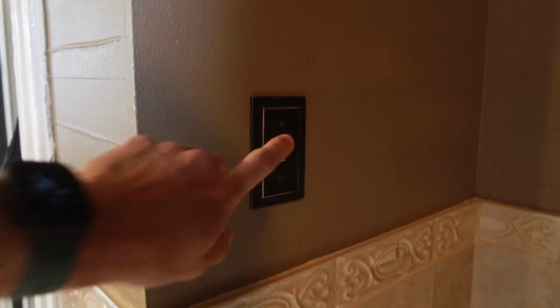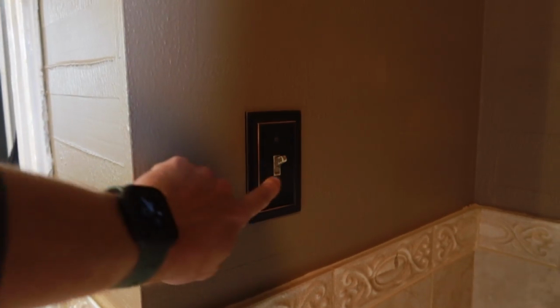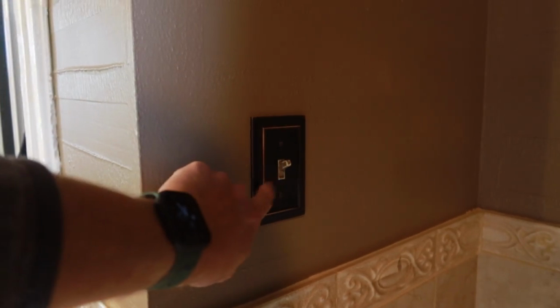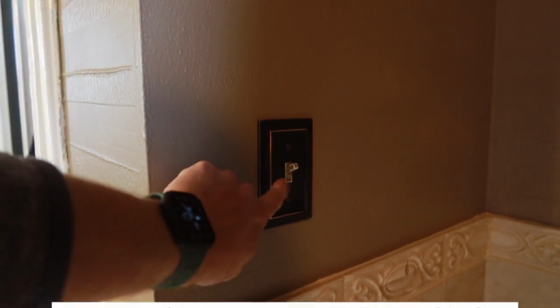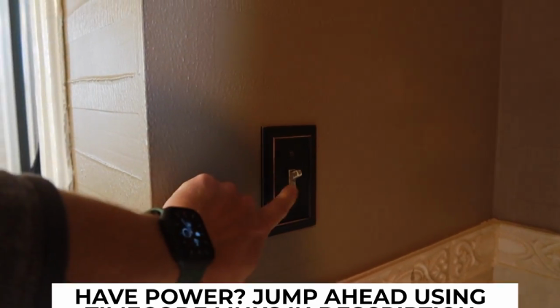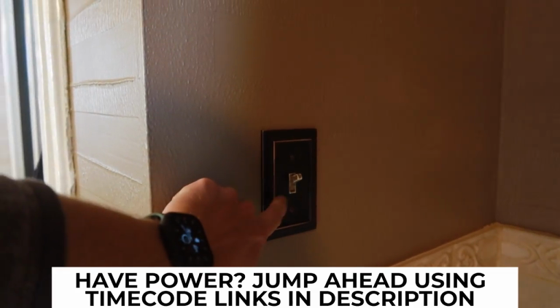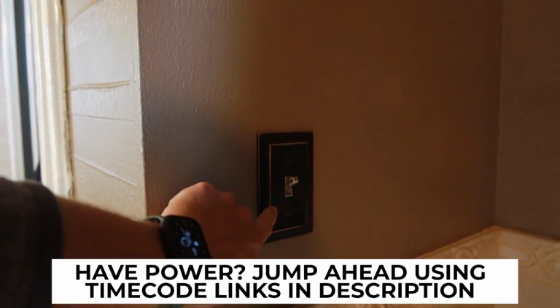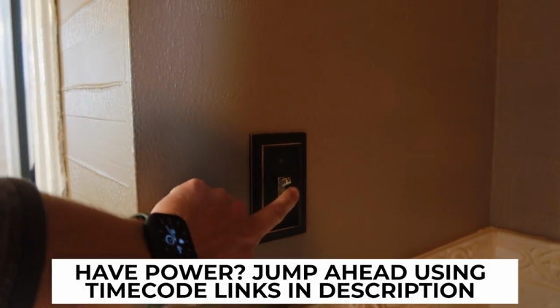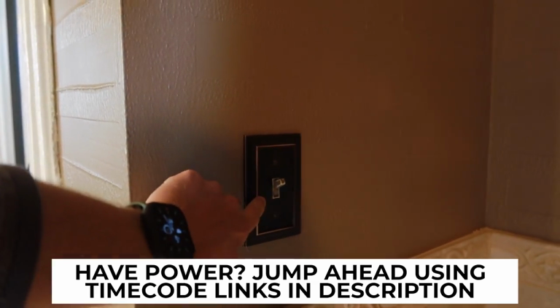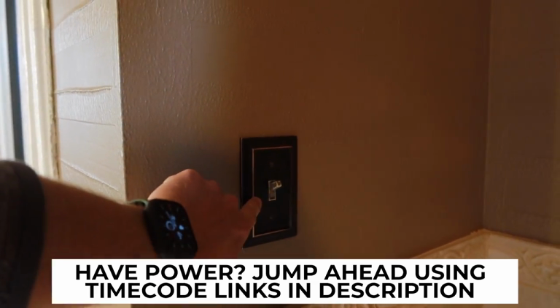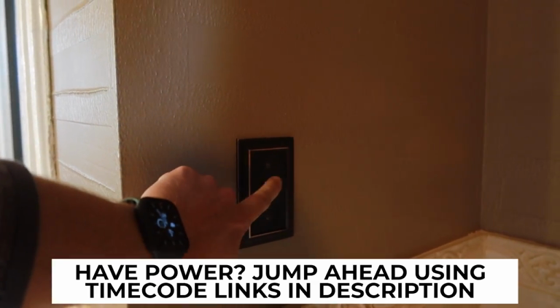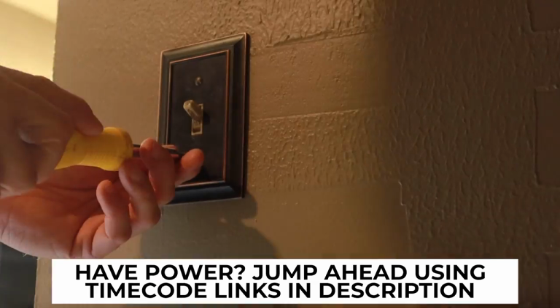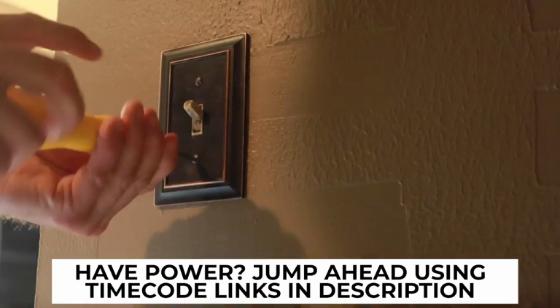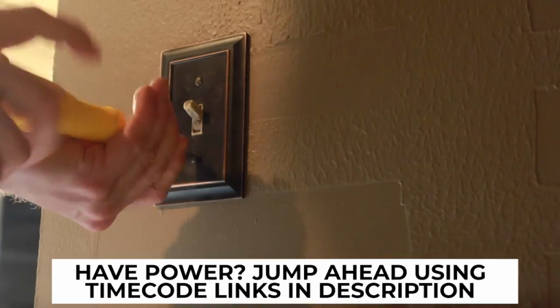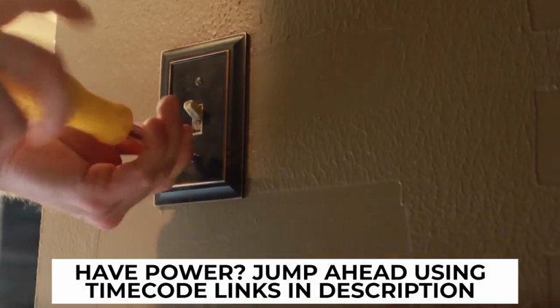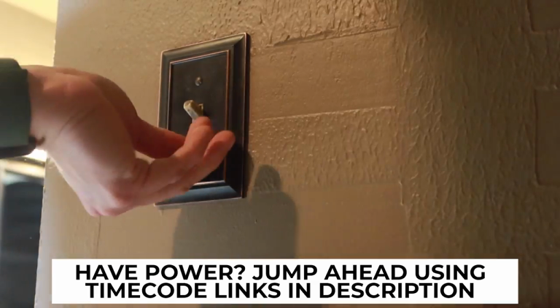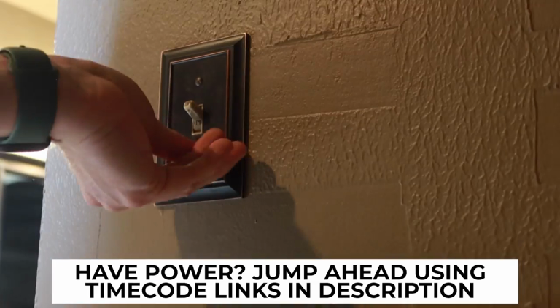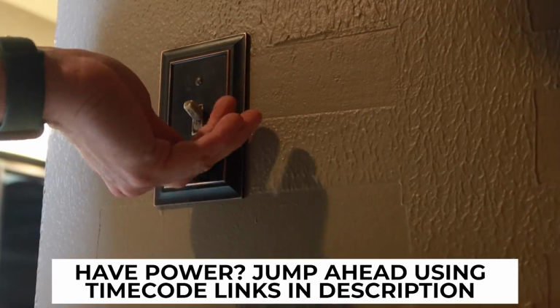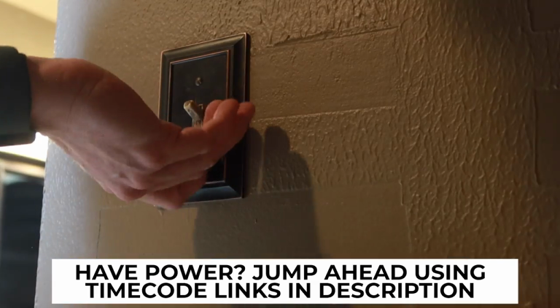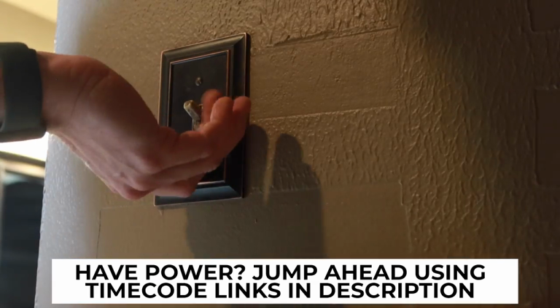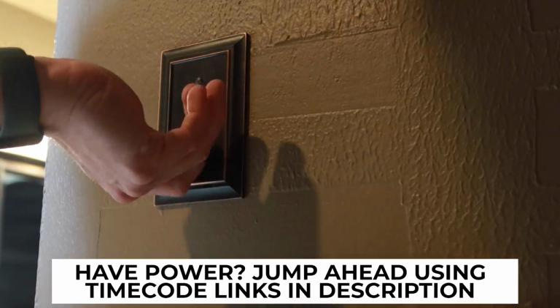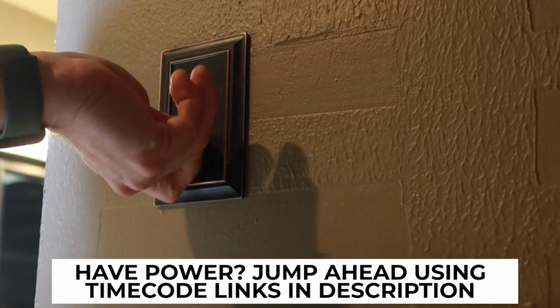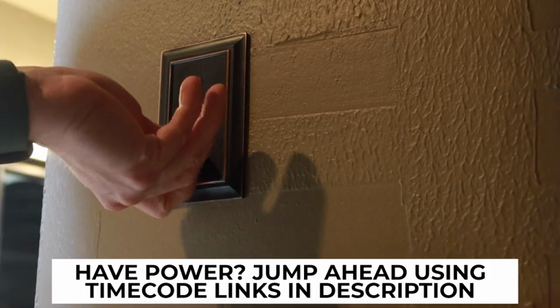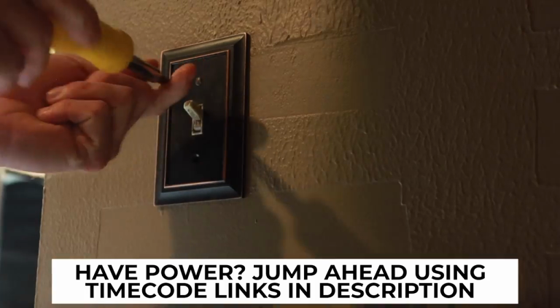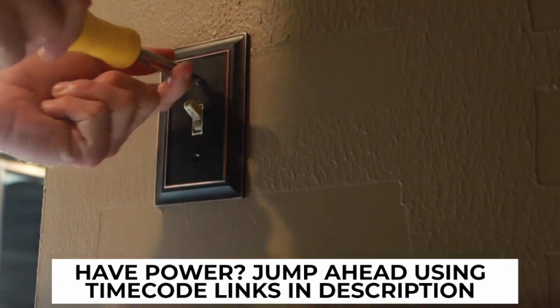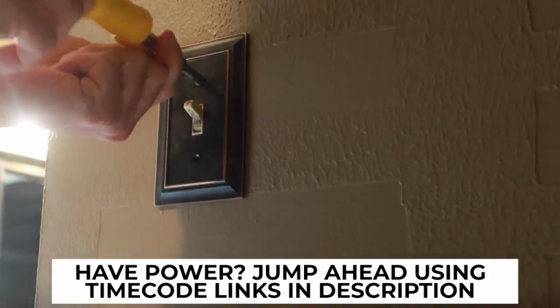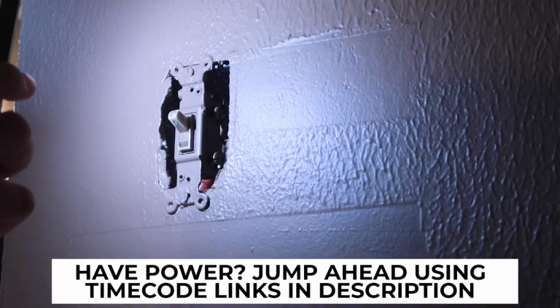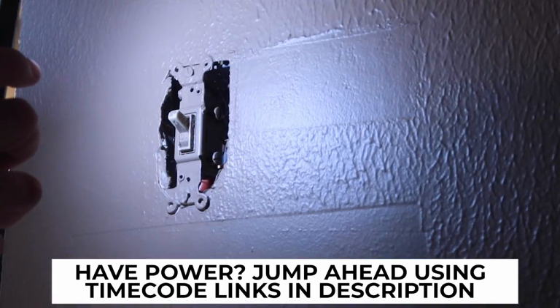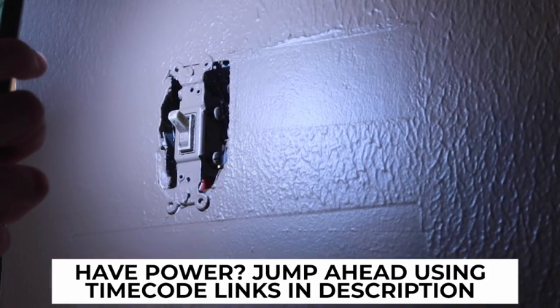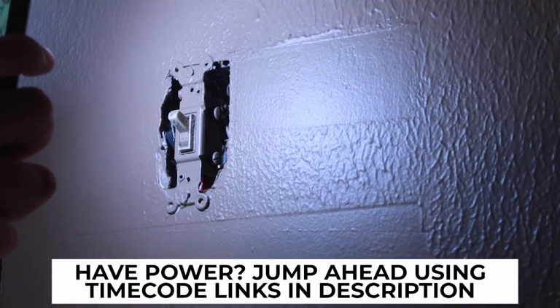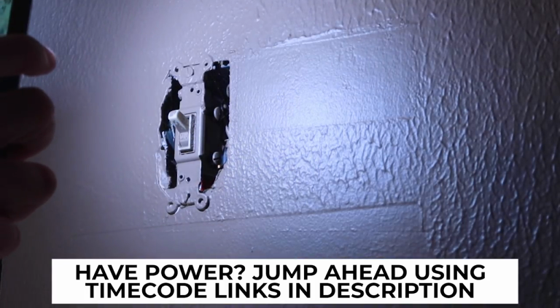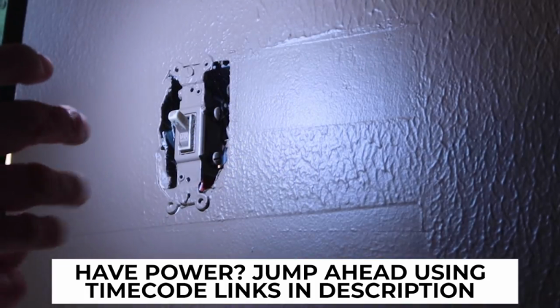Now, if you already have power readily available around your toilet, you can skip all this and just jump ahead using the links in the description down below.